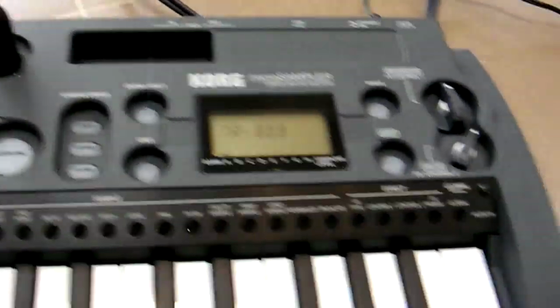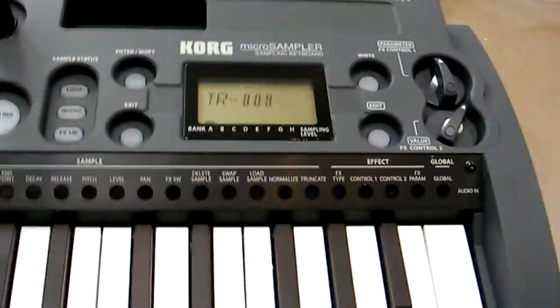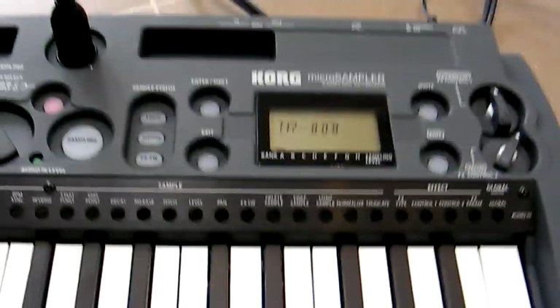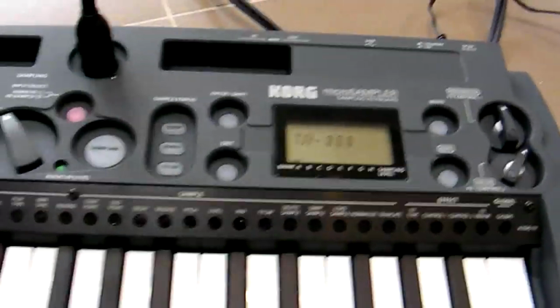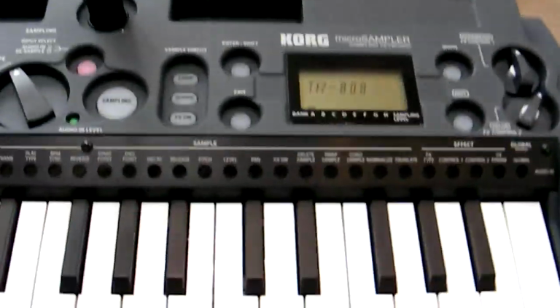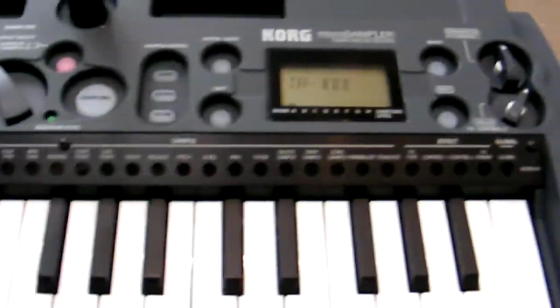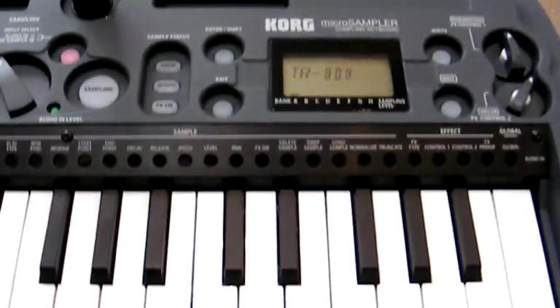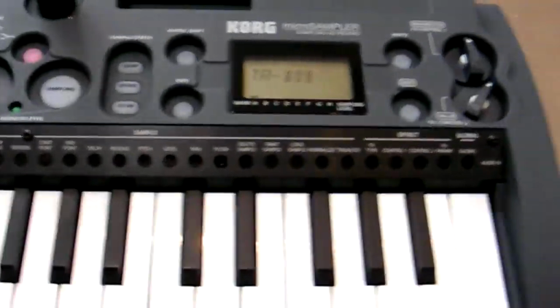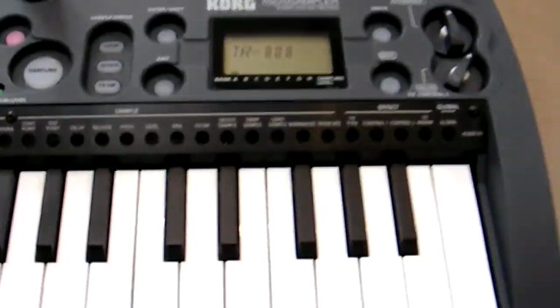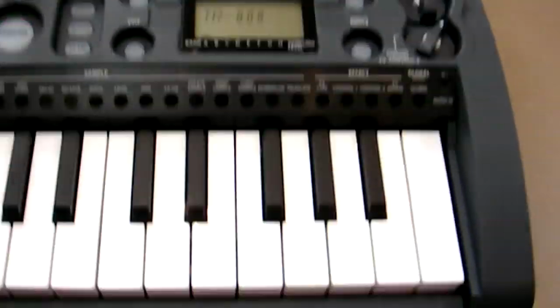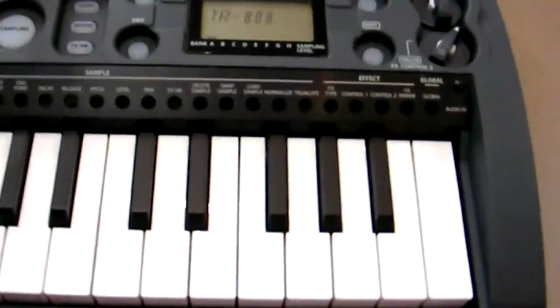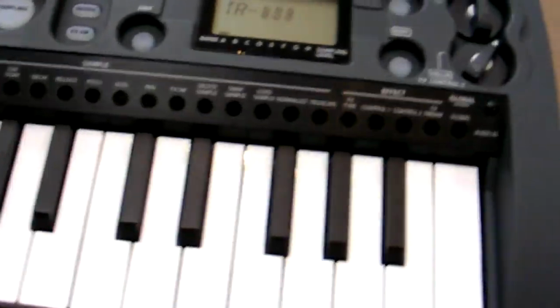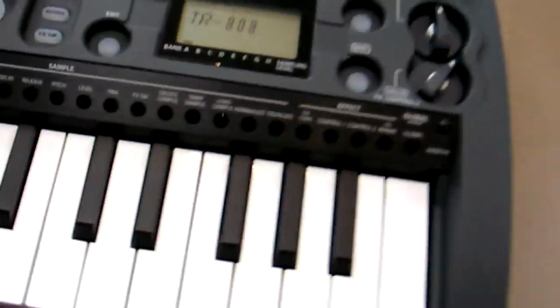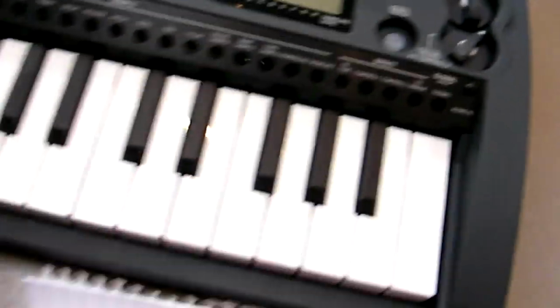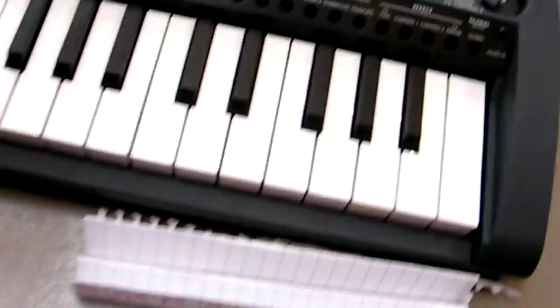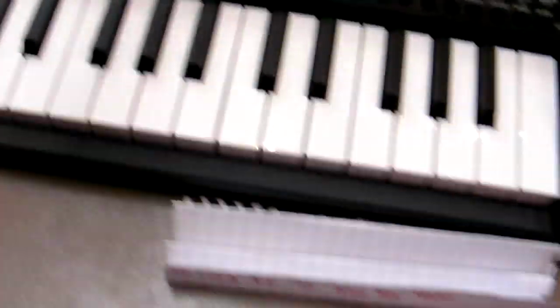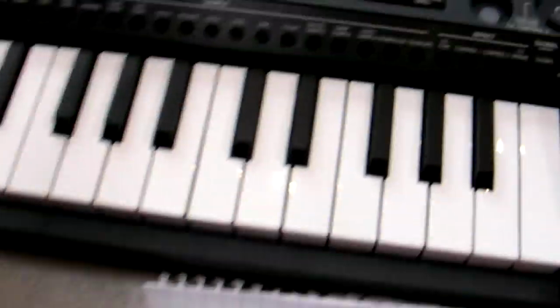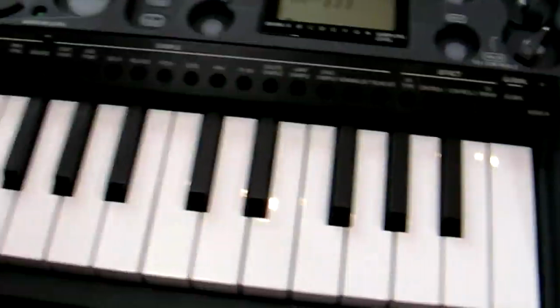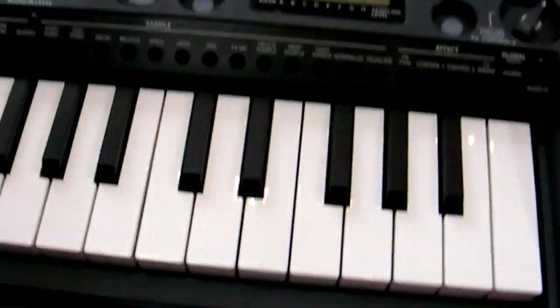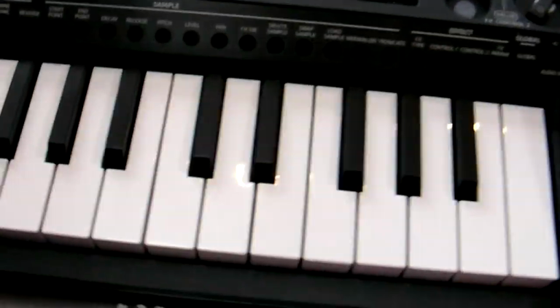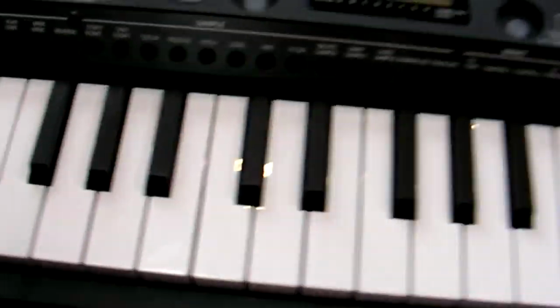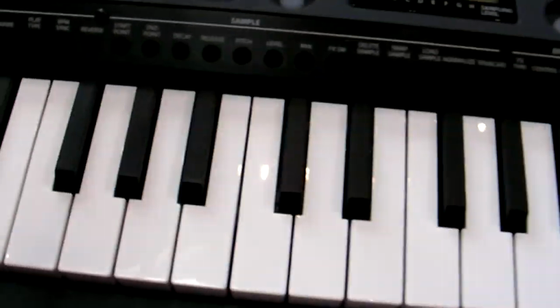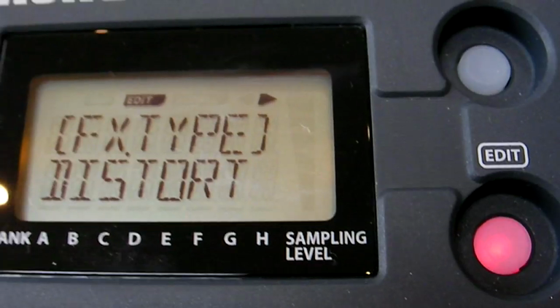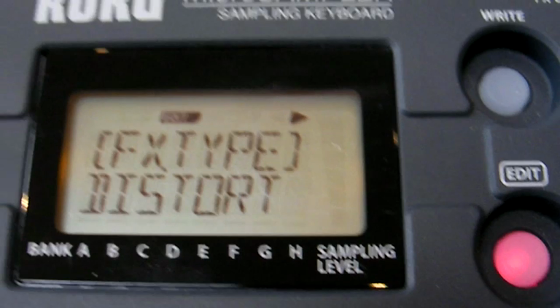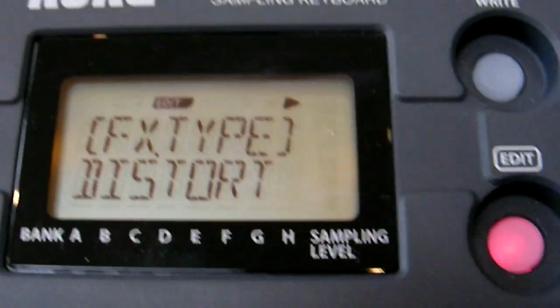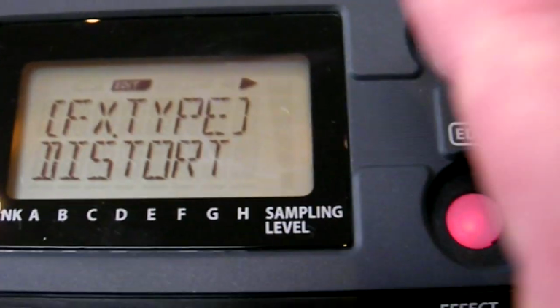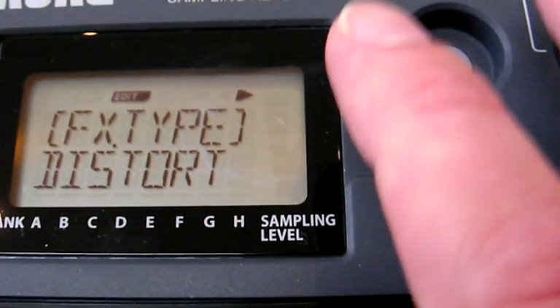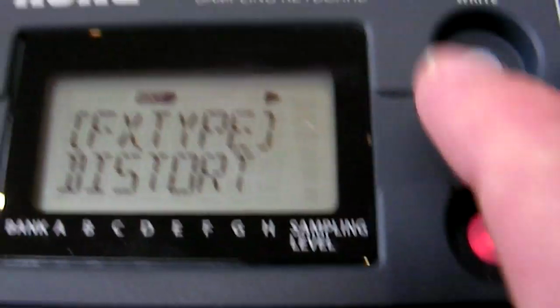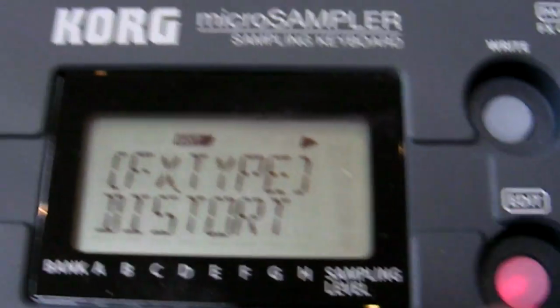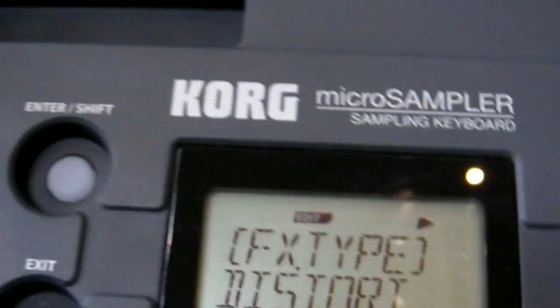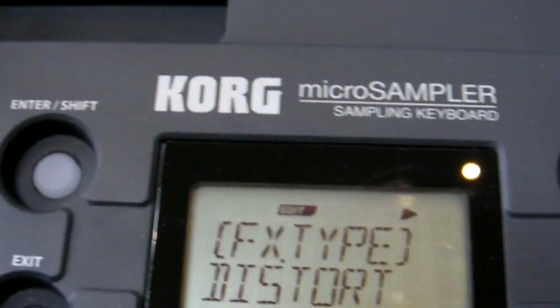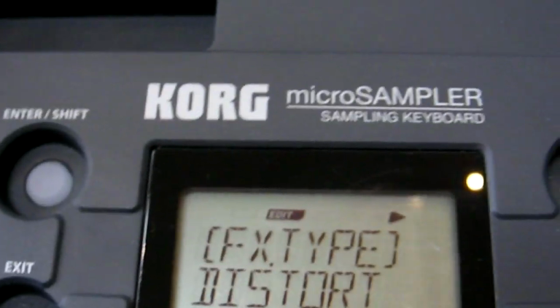Let's take a look at some of the effects, because it's got some pretty nice effects. The distortion effect is quite nice.